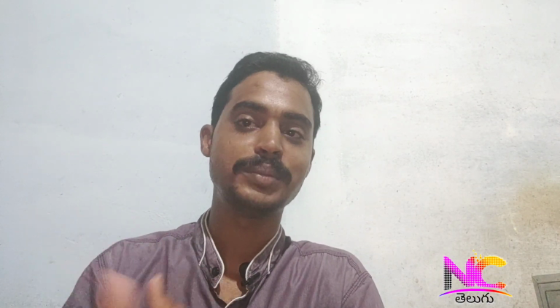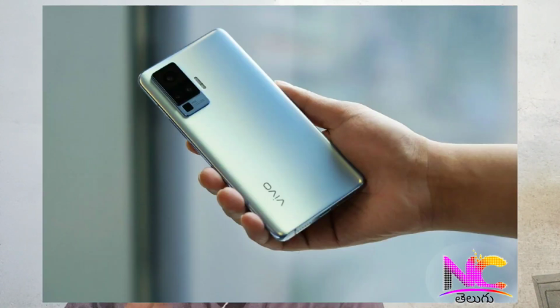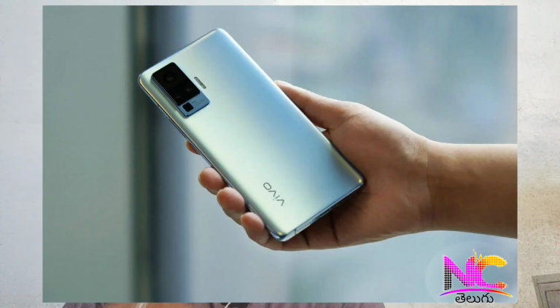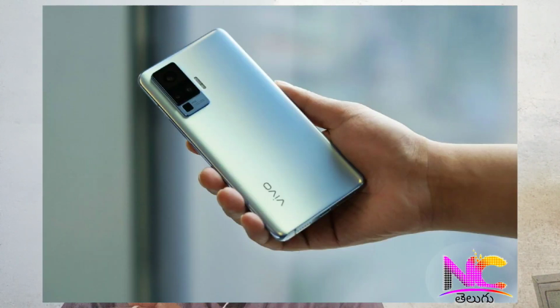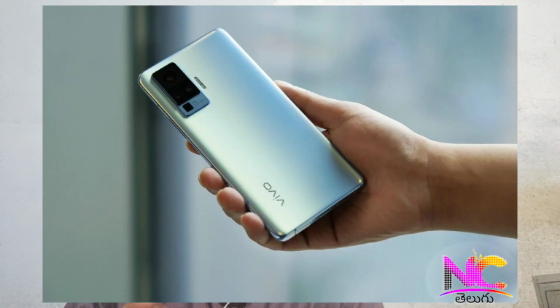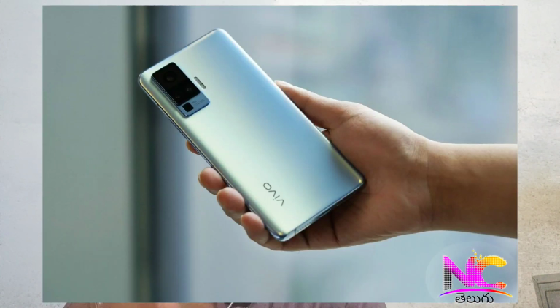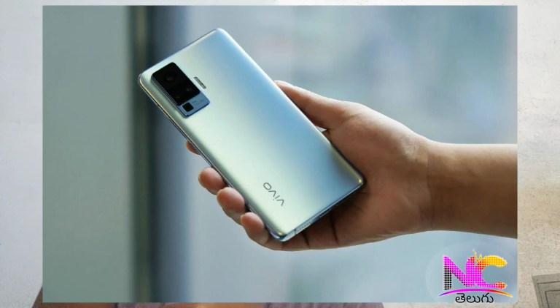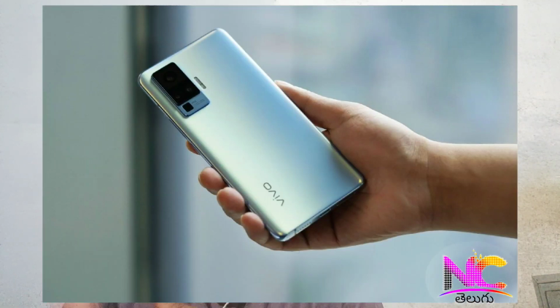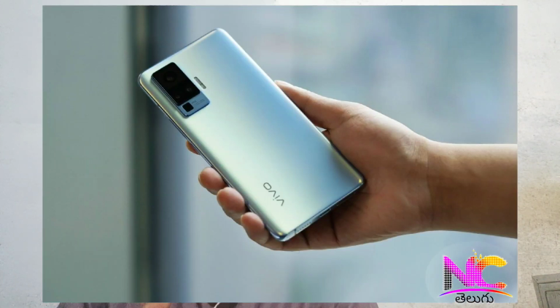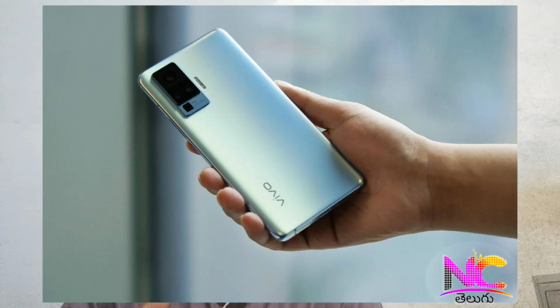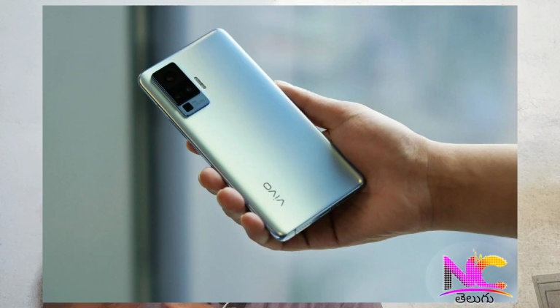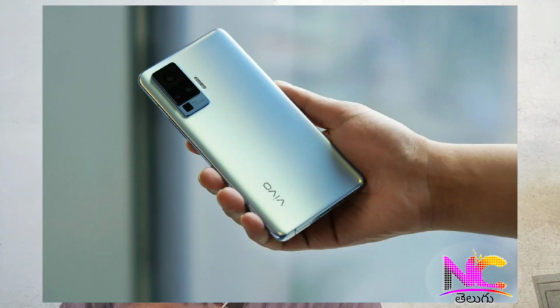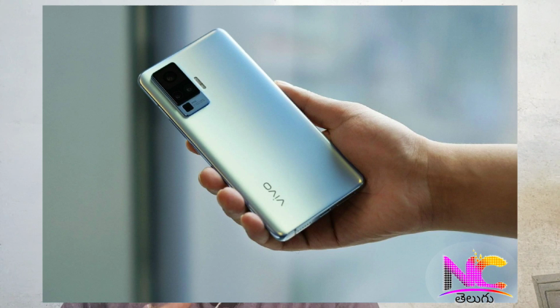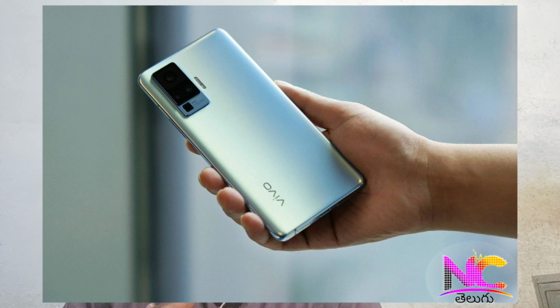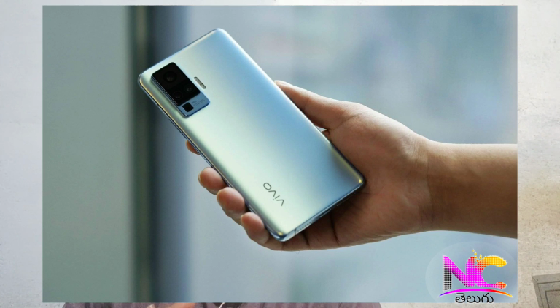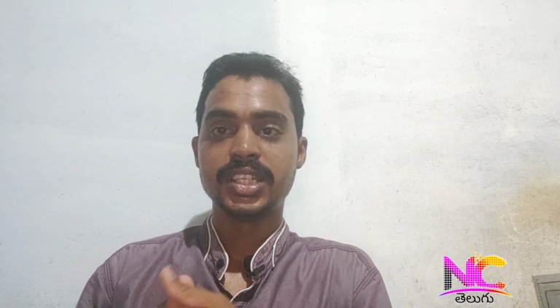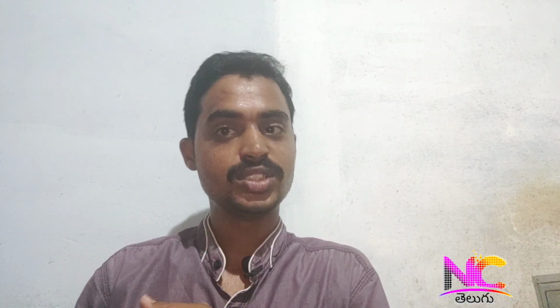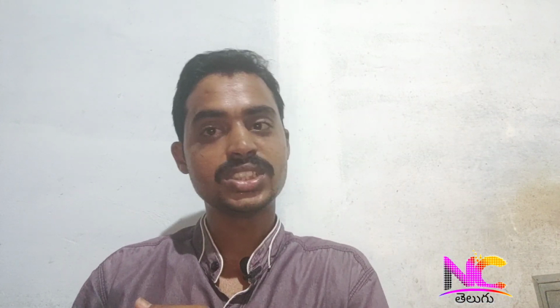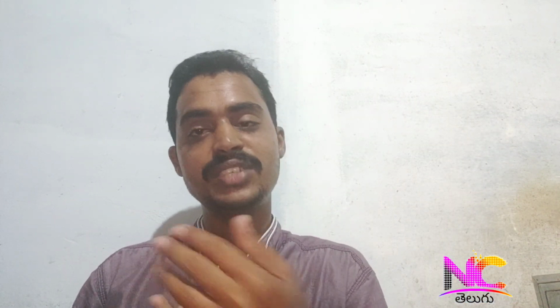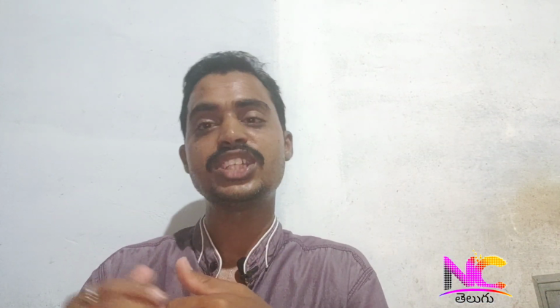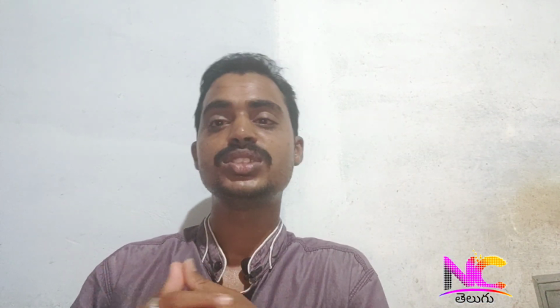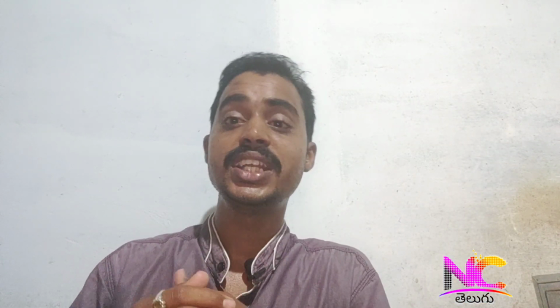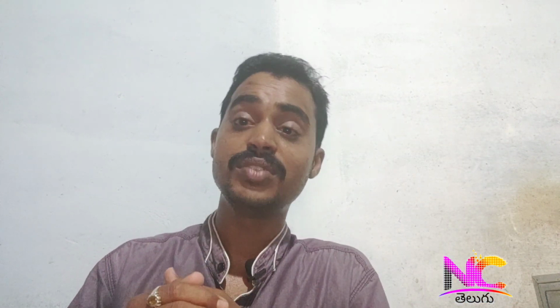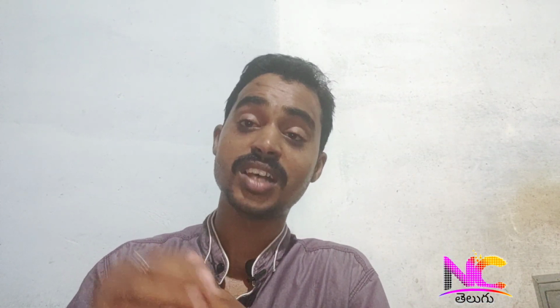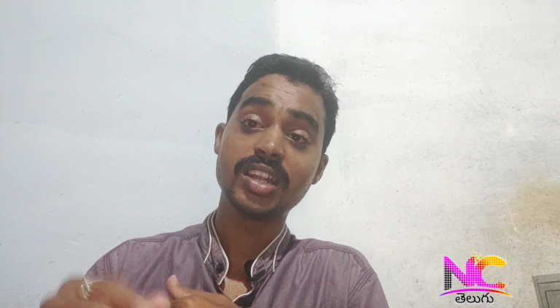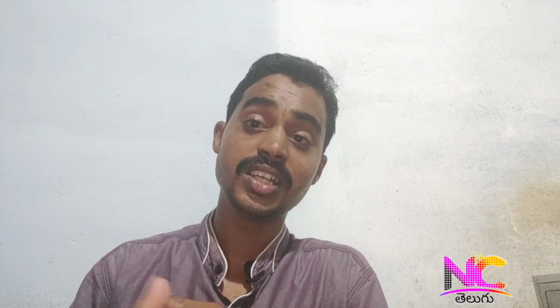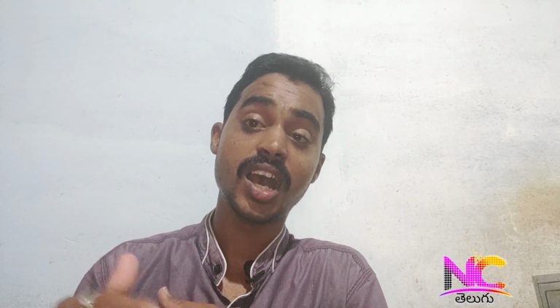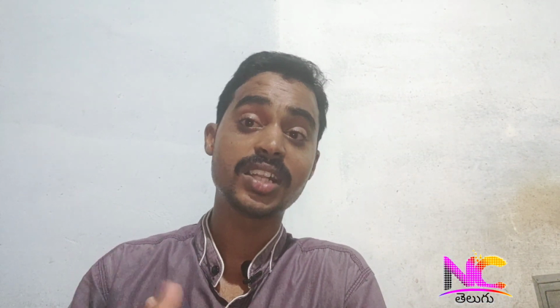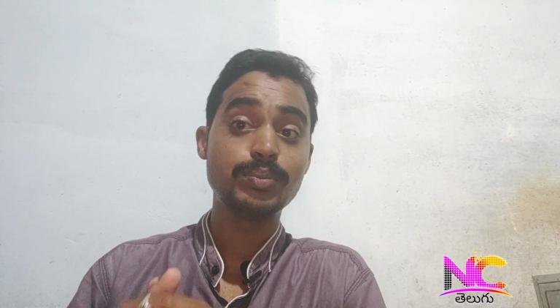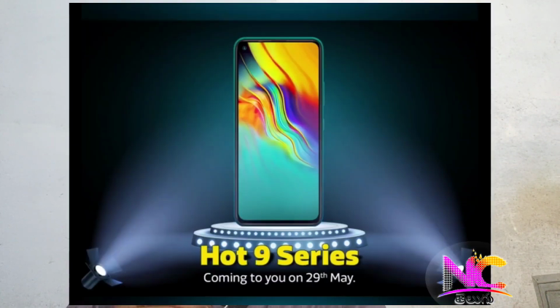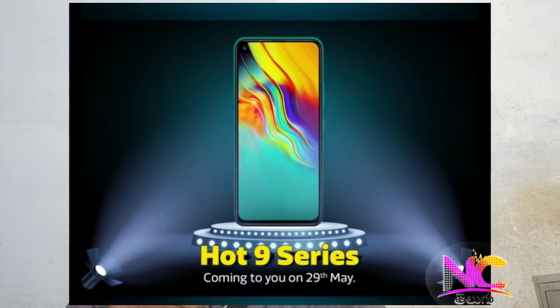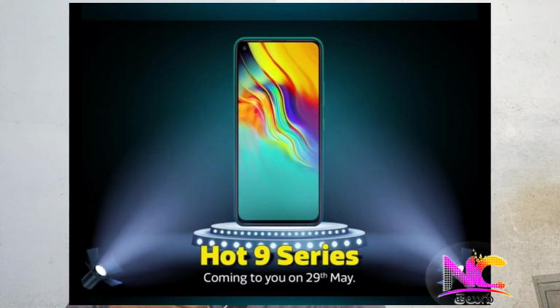Now we have to check out the display. In the next news of the Infinix, we have to check out the Infinix Hot 9 and Hot 9 Pro mobile device.